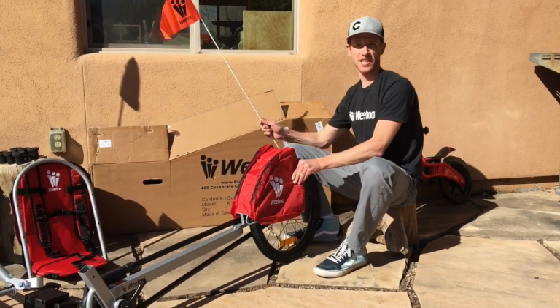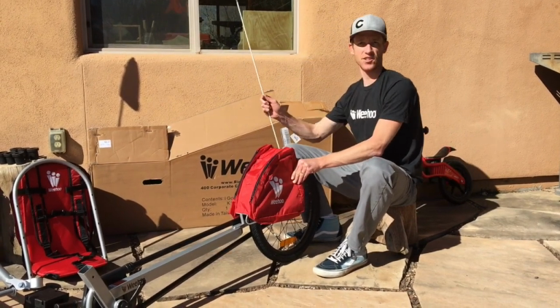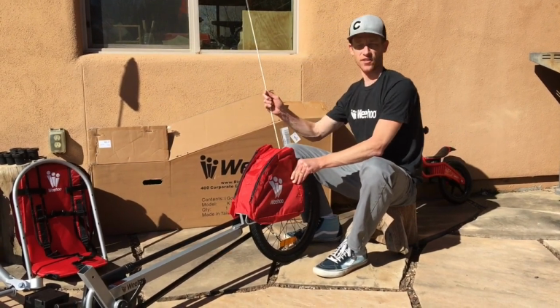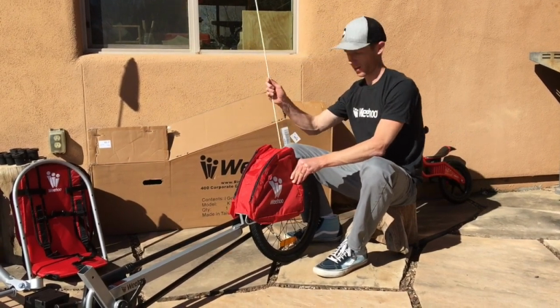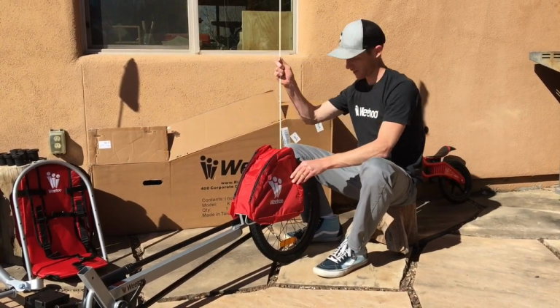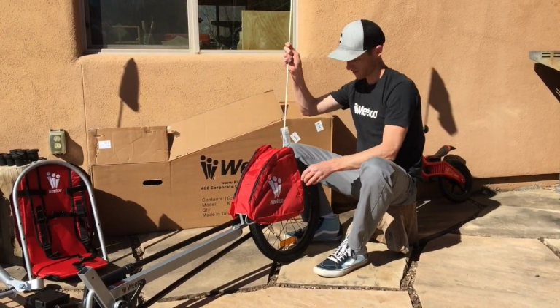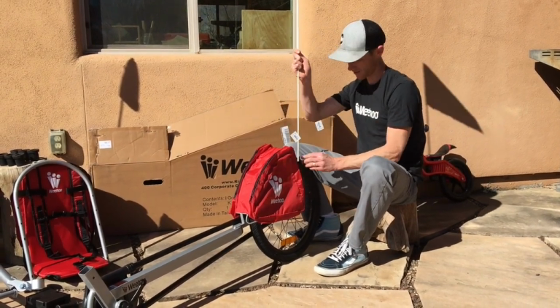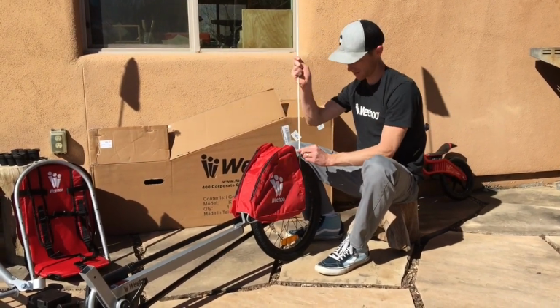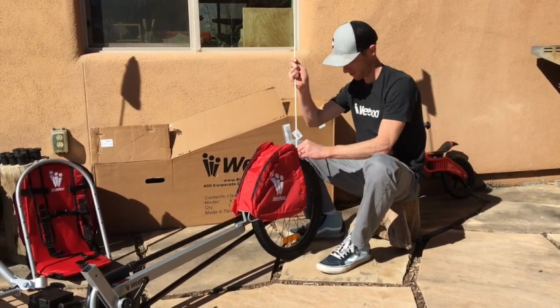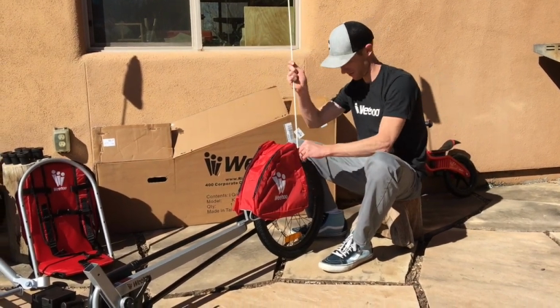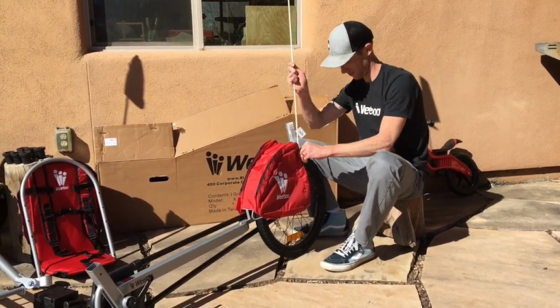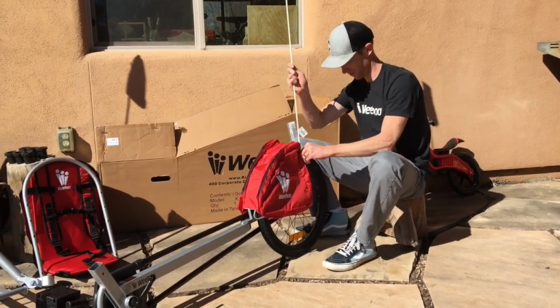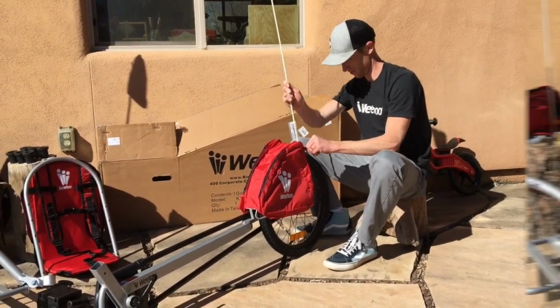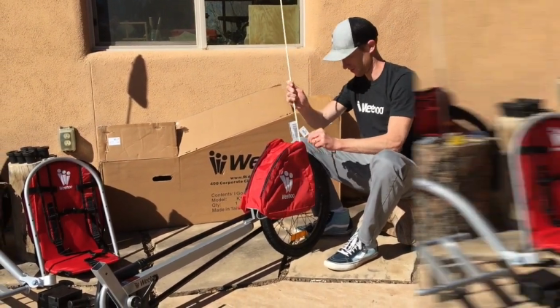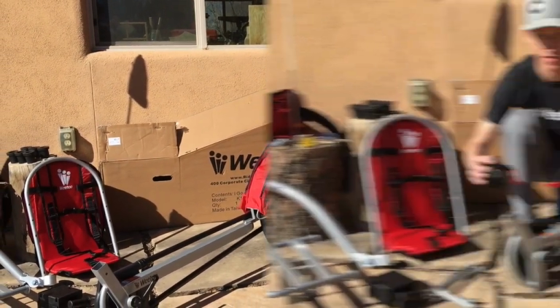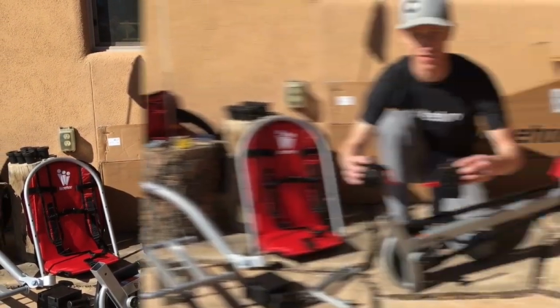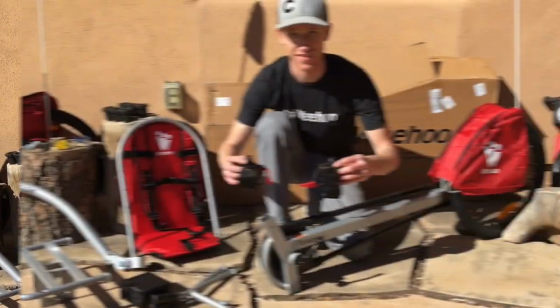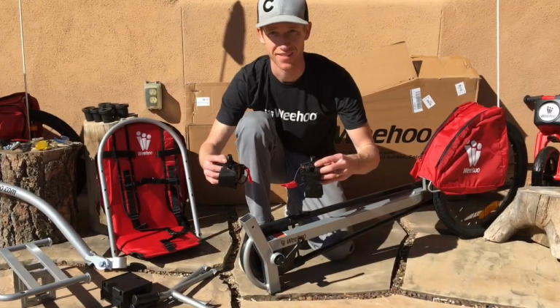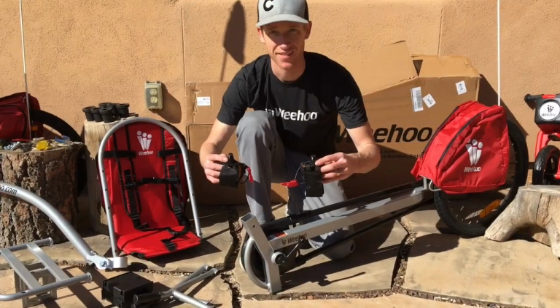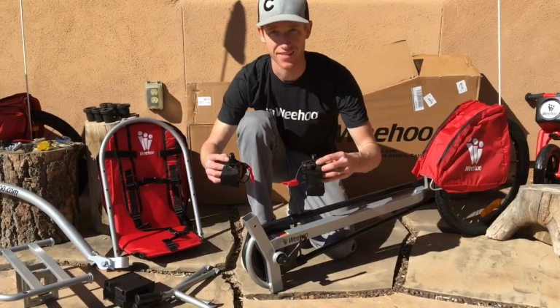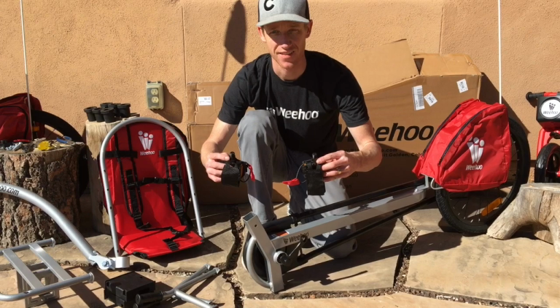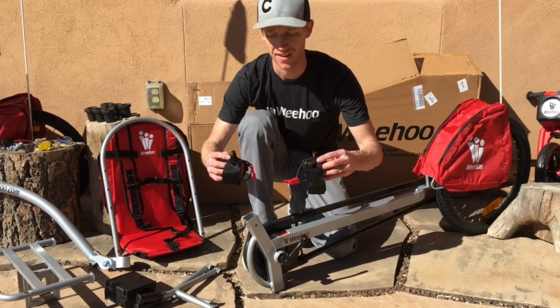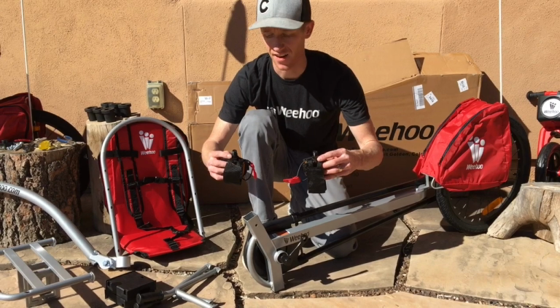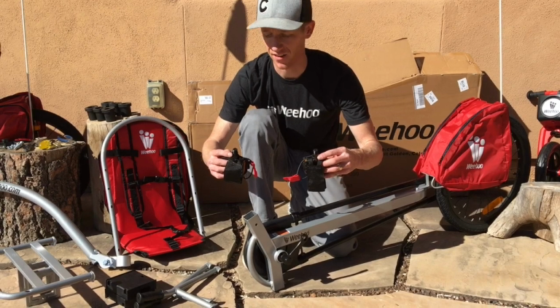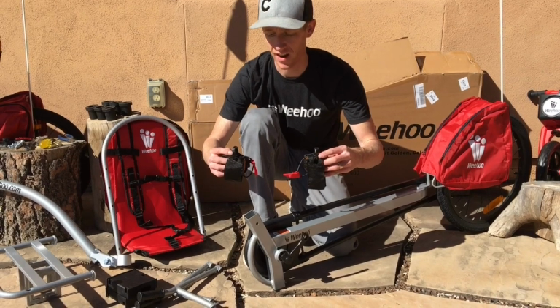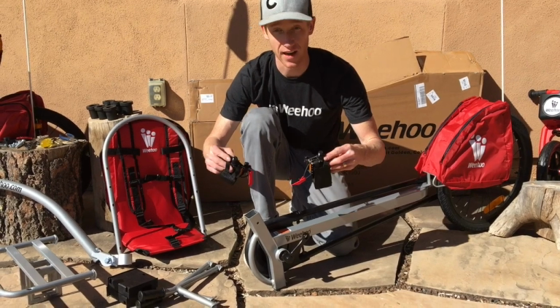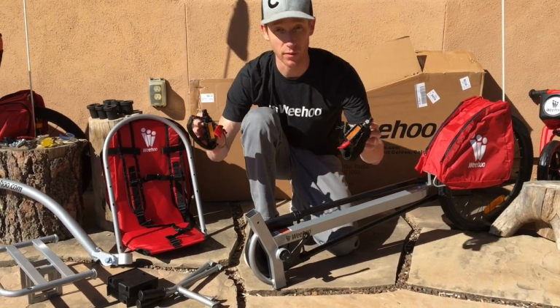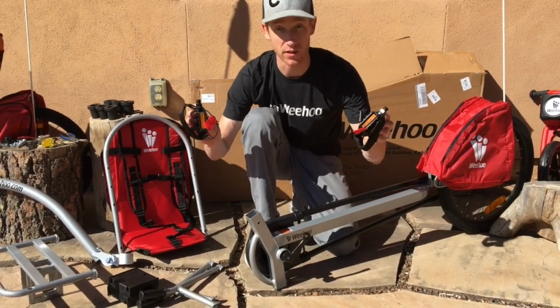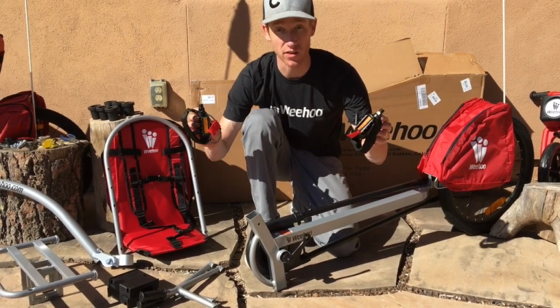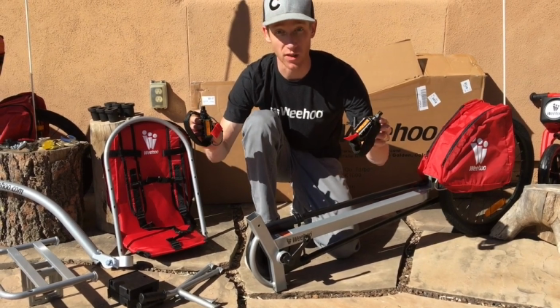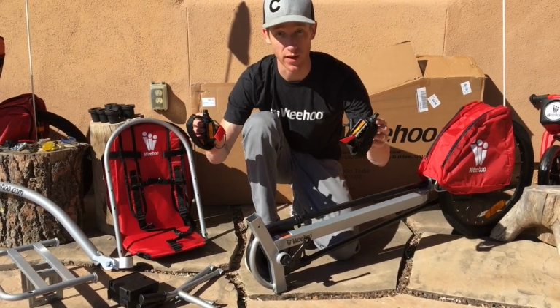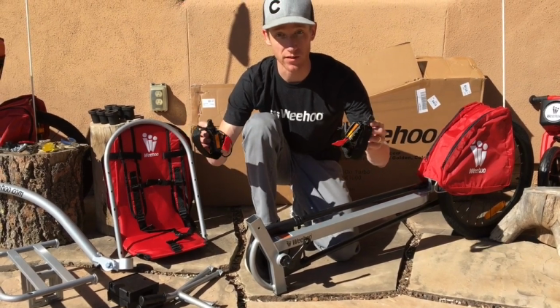Install the flag. Now we're going to install the pedals.